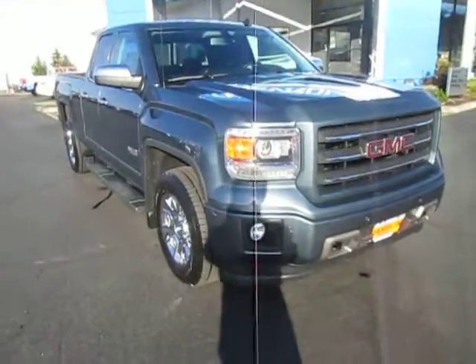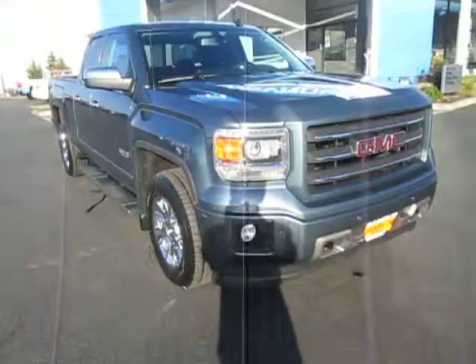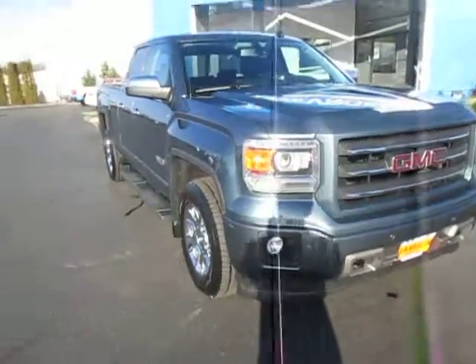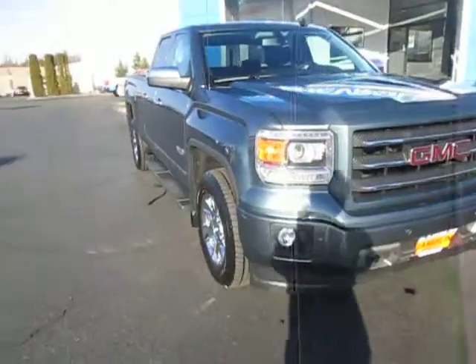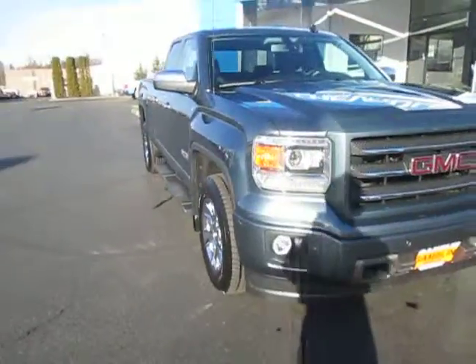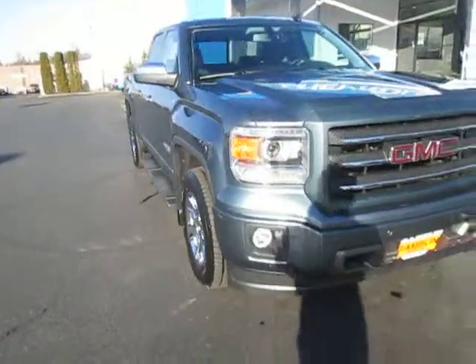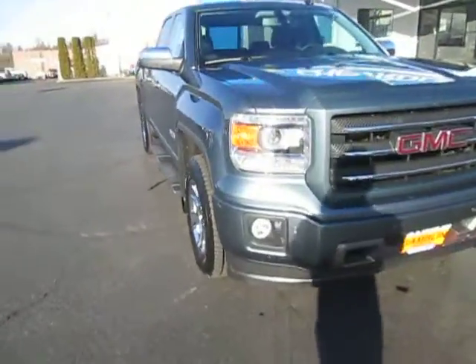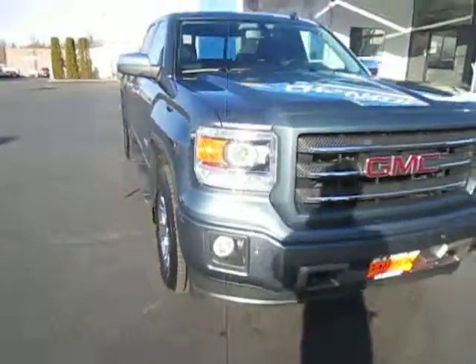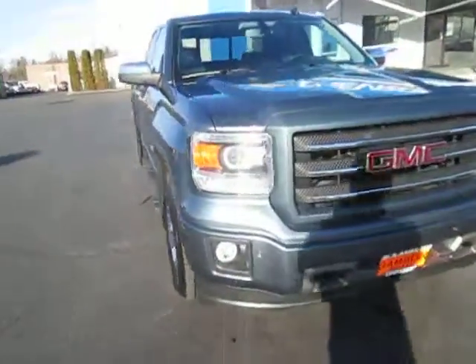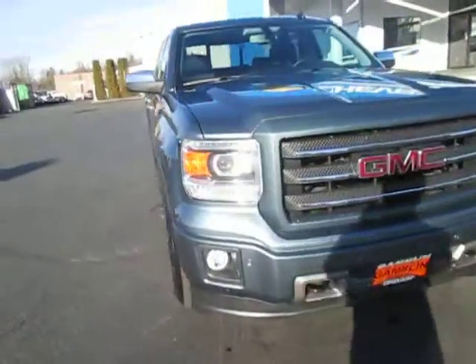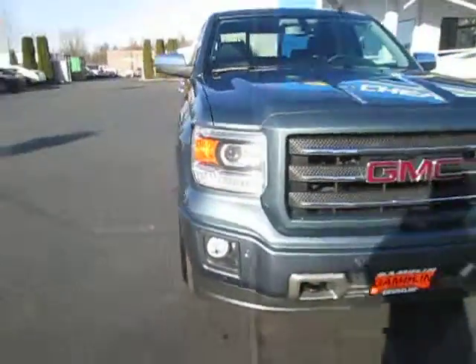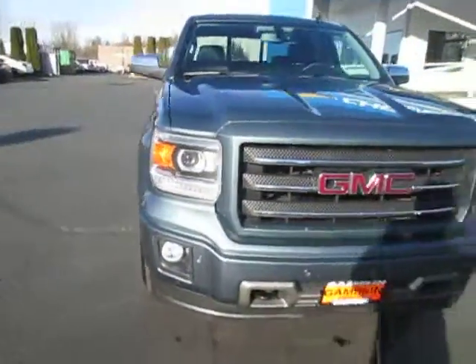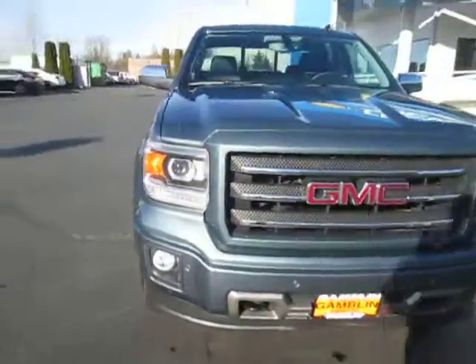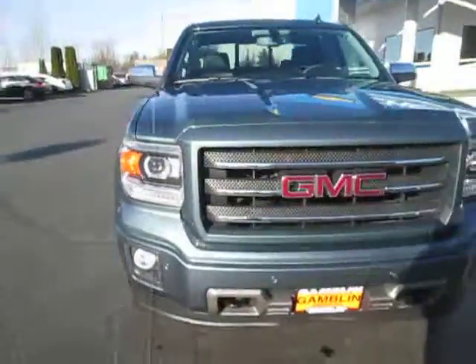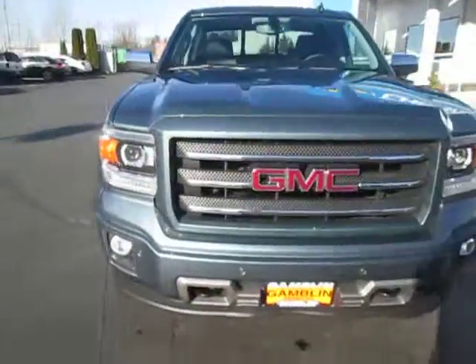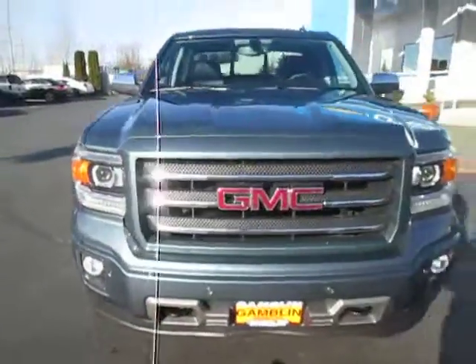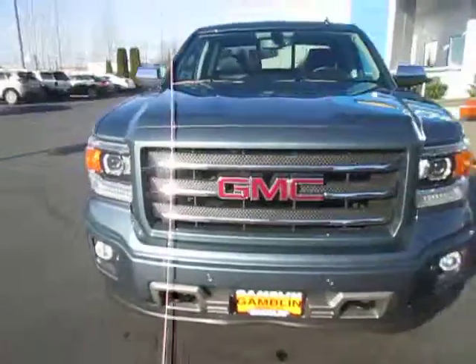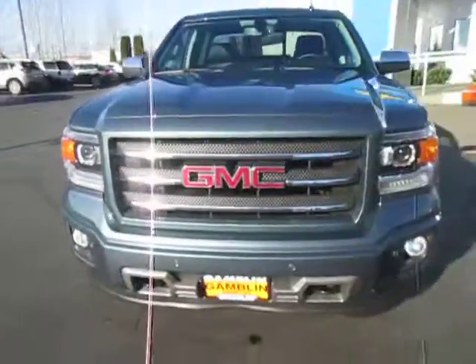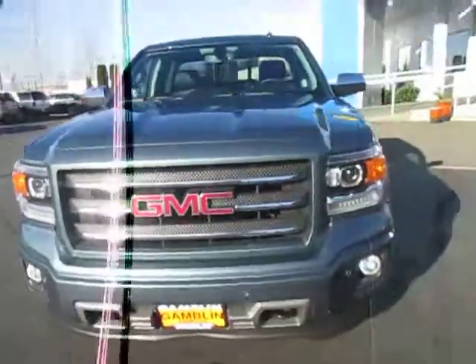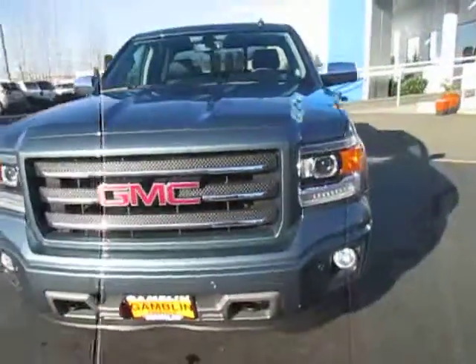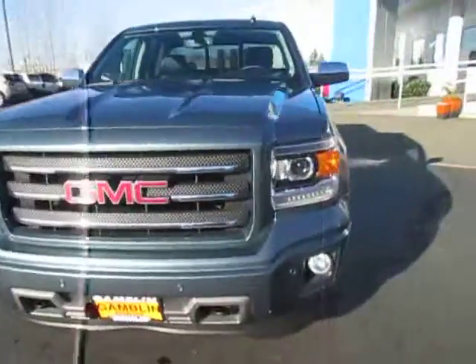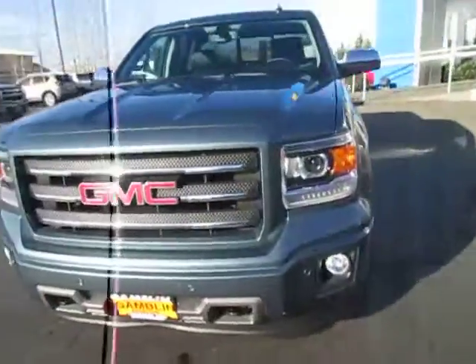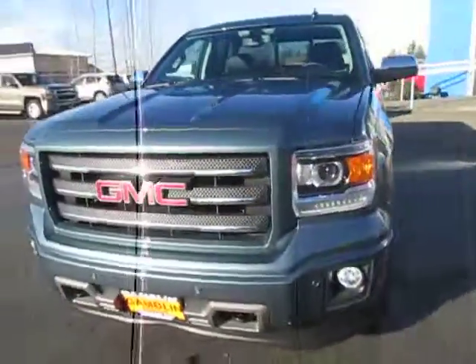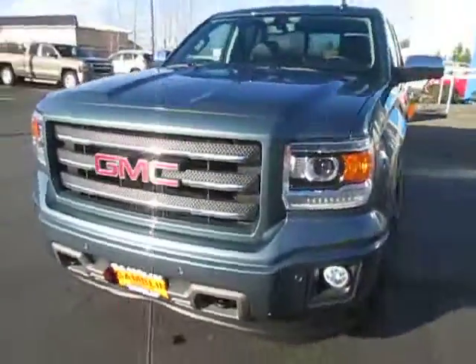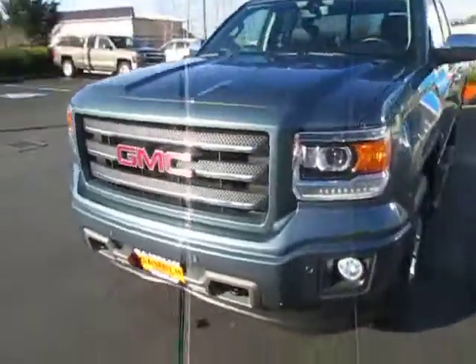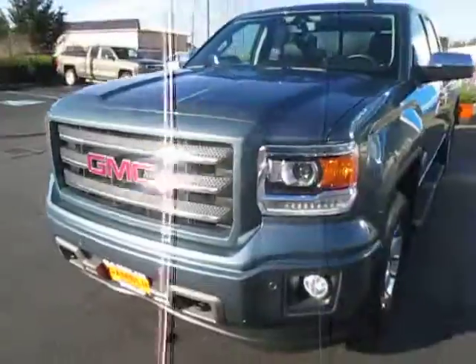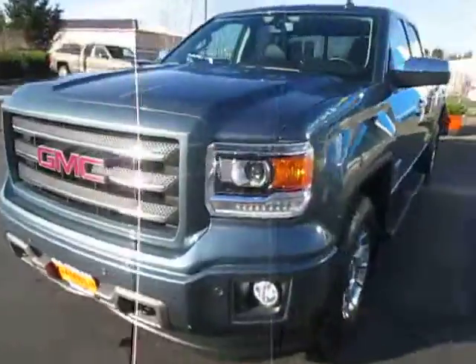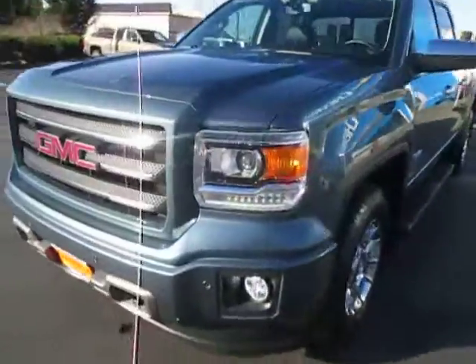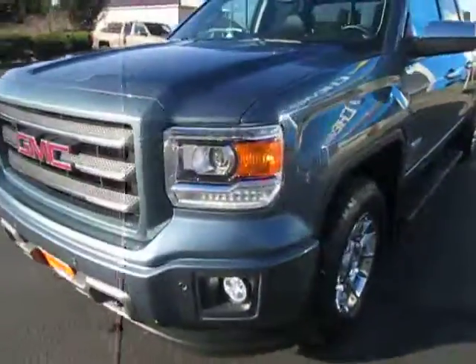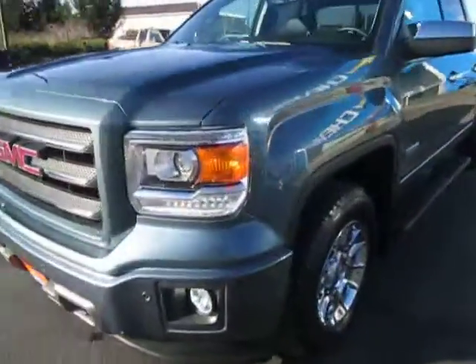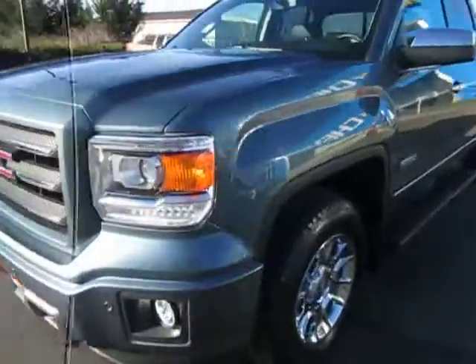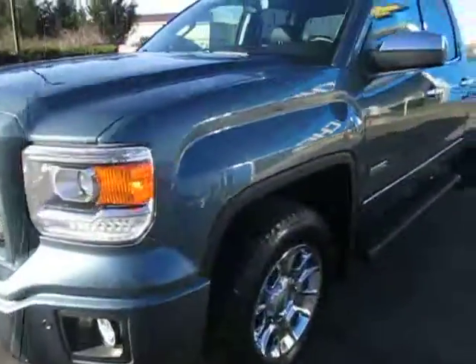Hey guys, Andy here with Art Gambling Motors, here to tell you guys about our 2014 GMC Sierra.